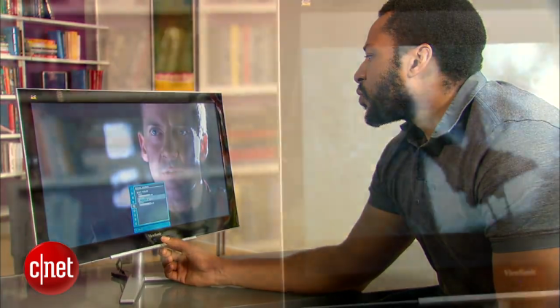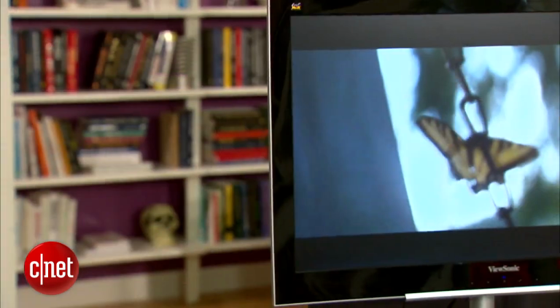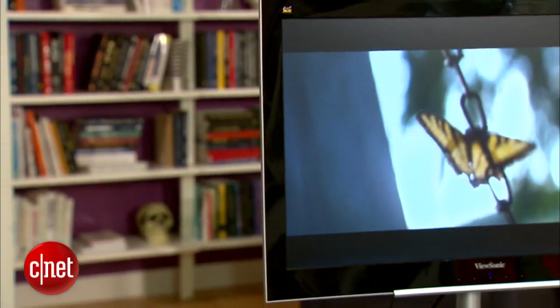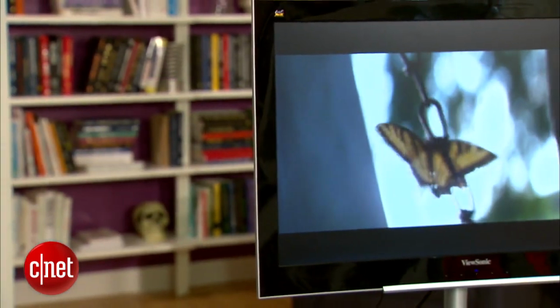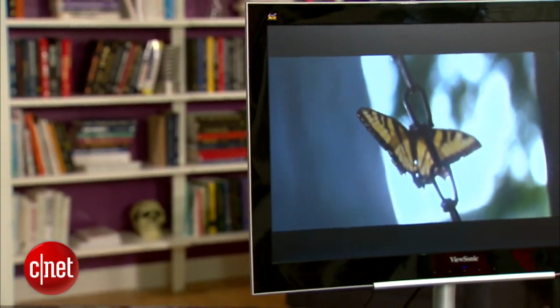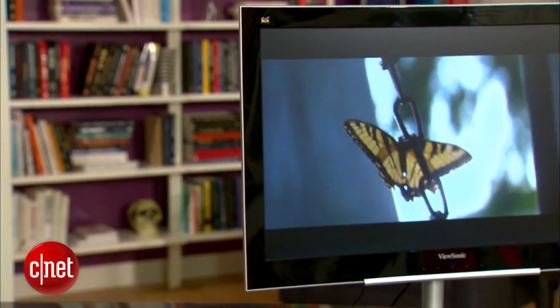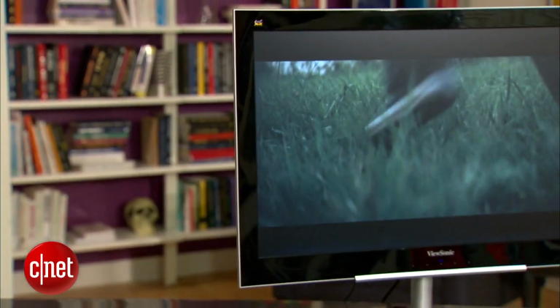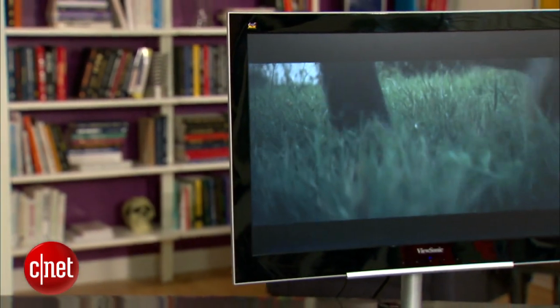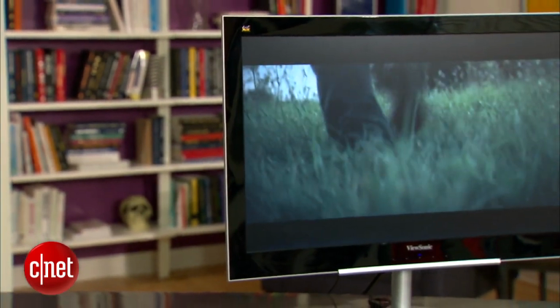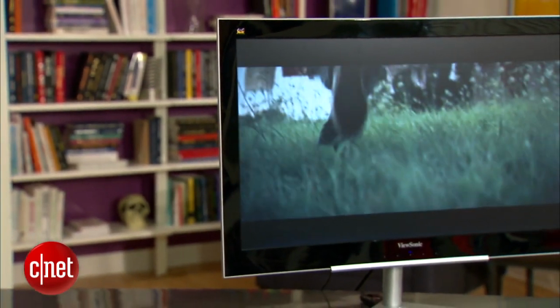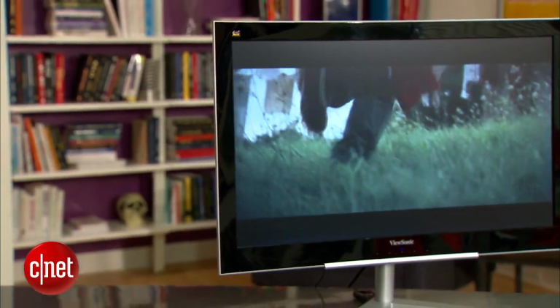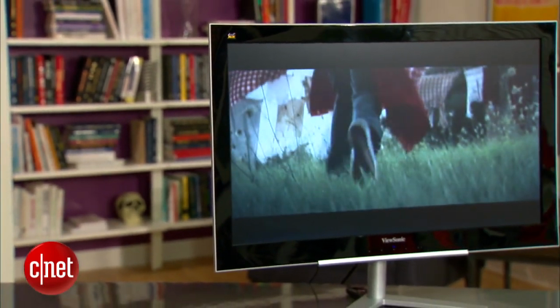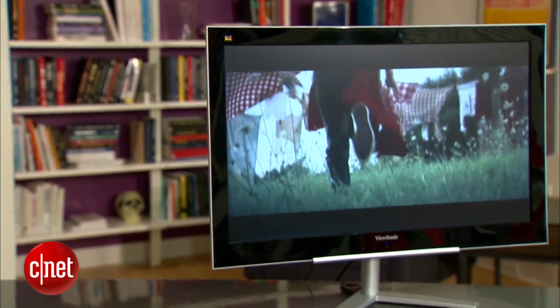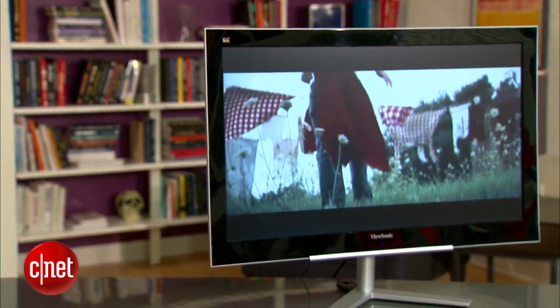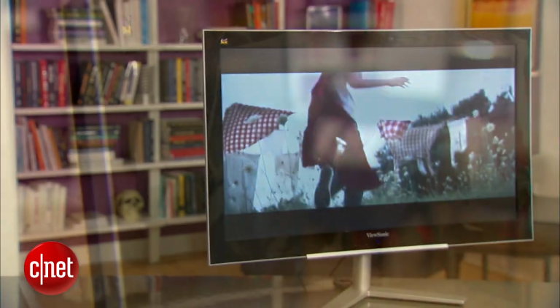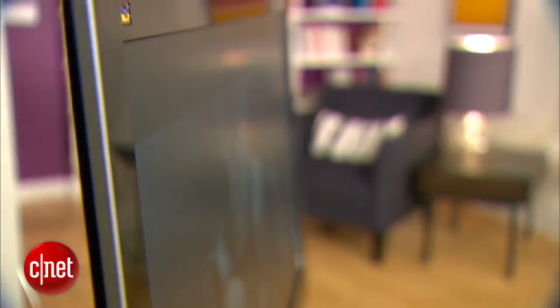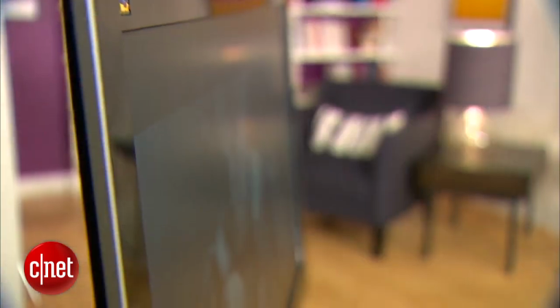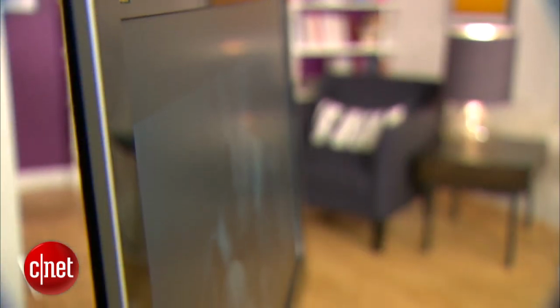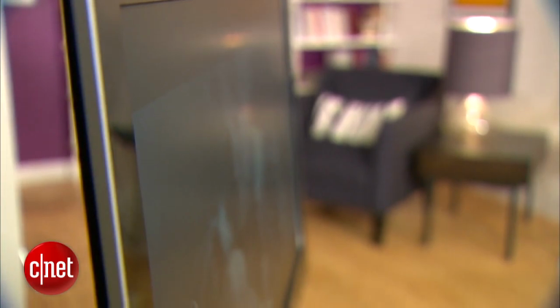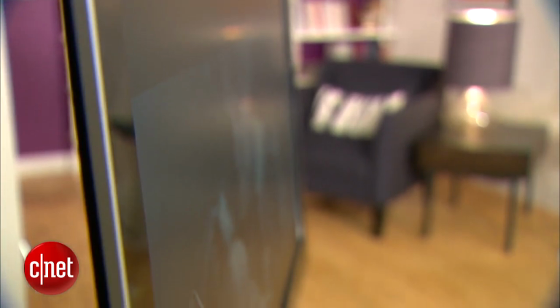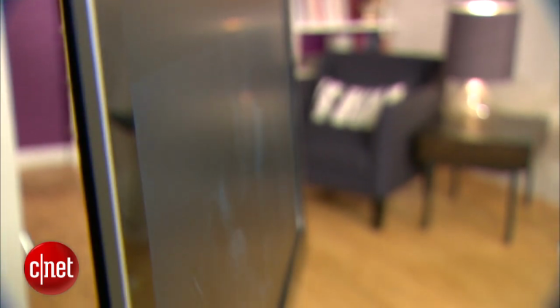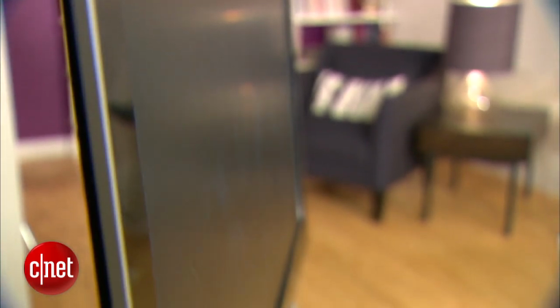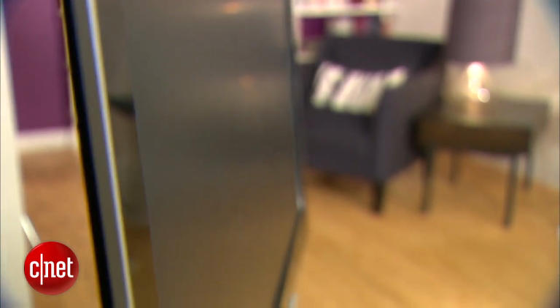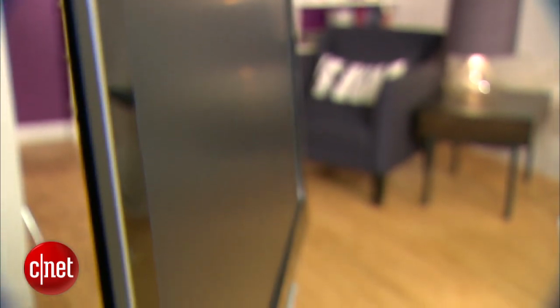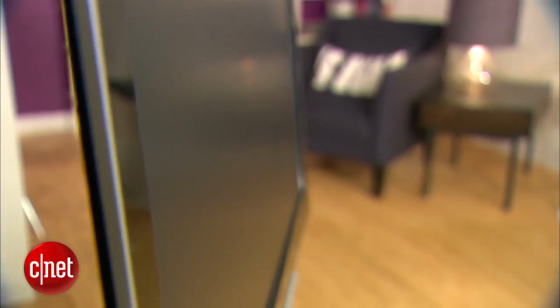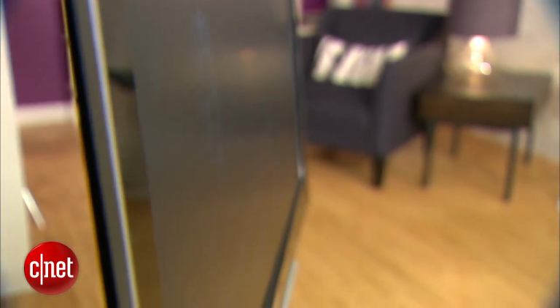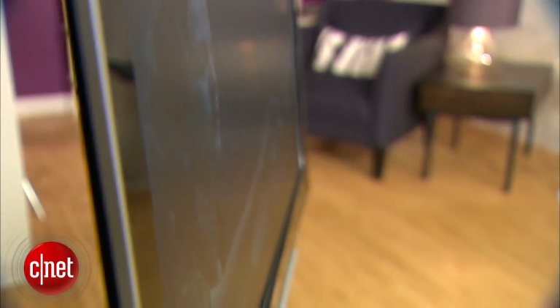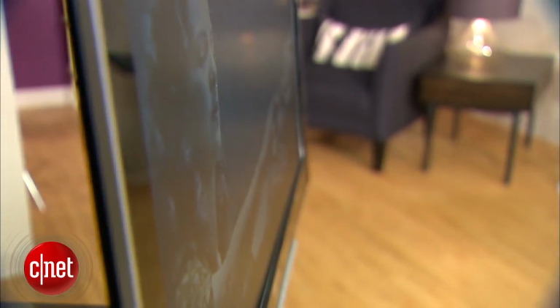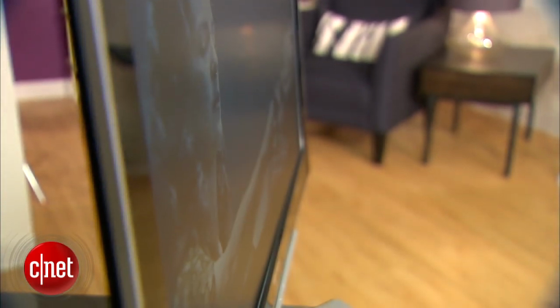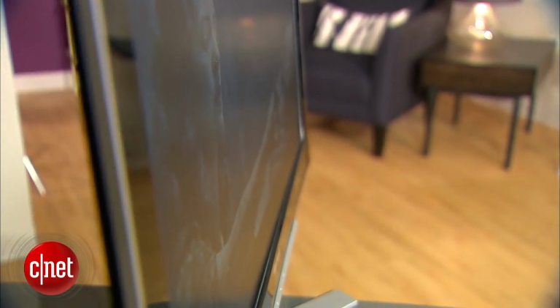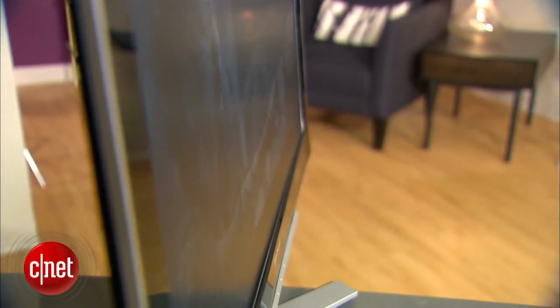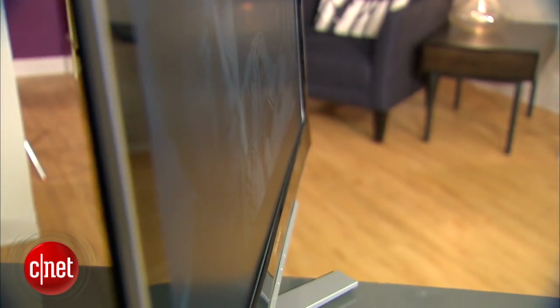Also, I could never get the picture to not look washed out. The monitor uses a twisted nematic panel, so don't expect wide viewing angles.